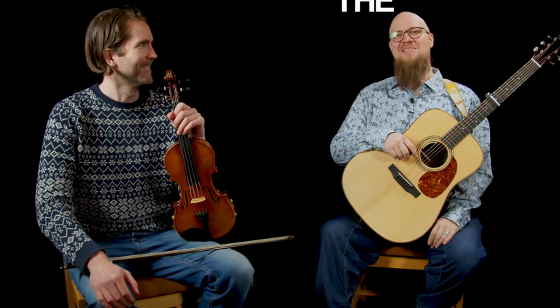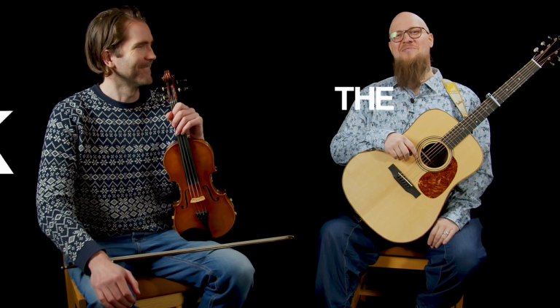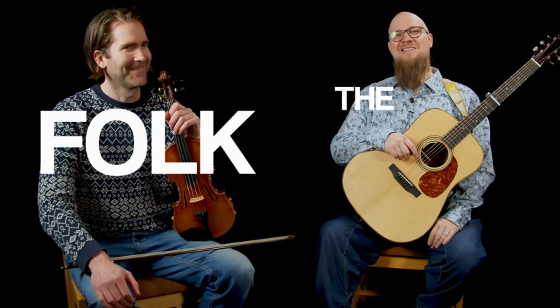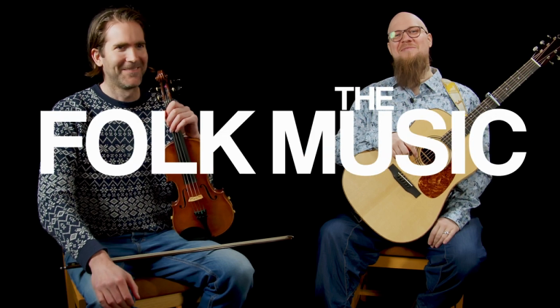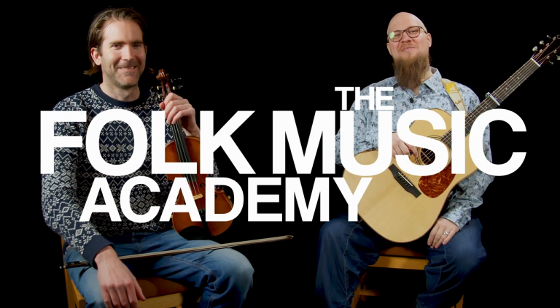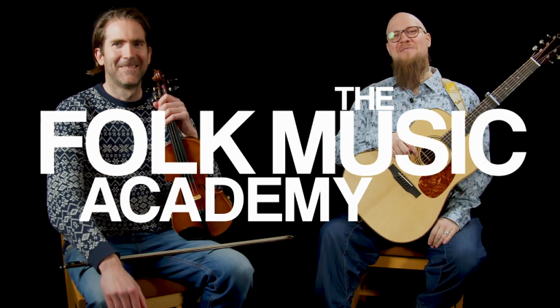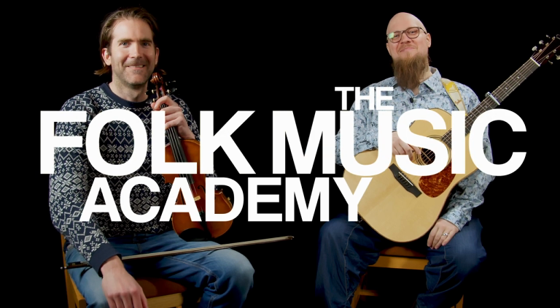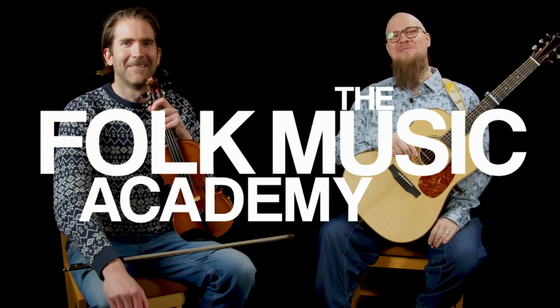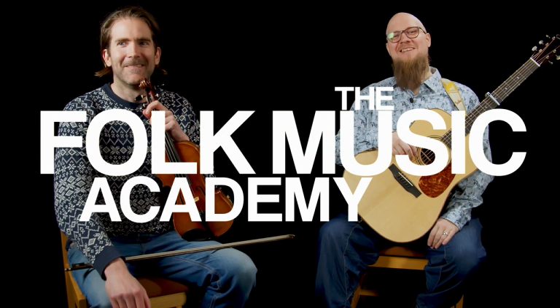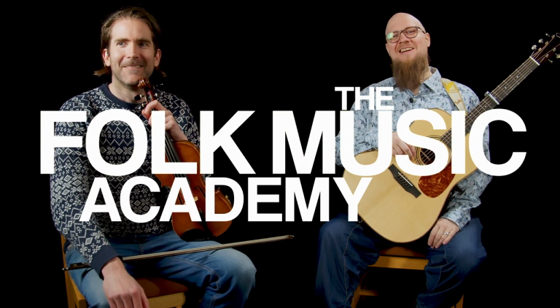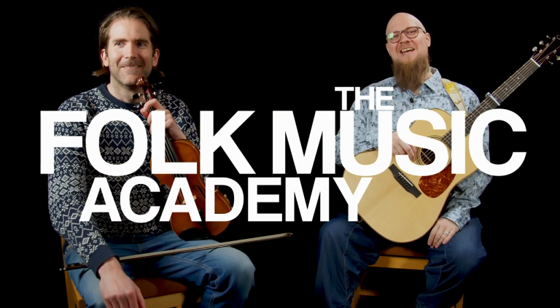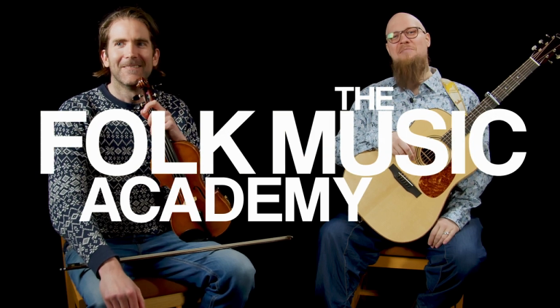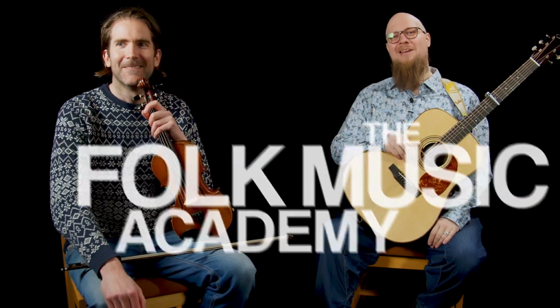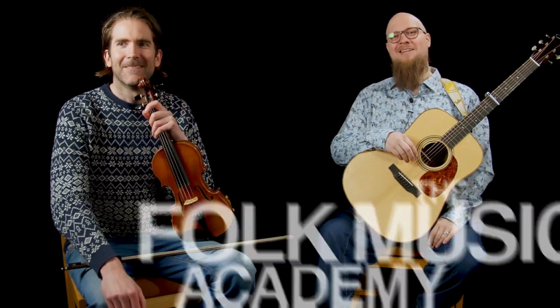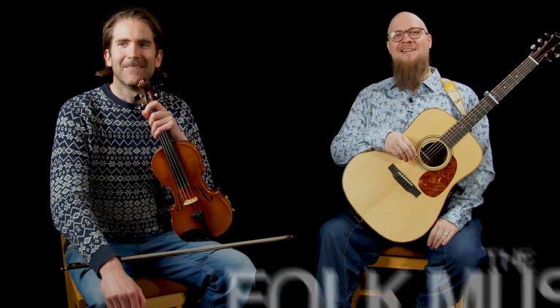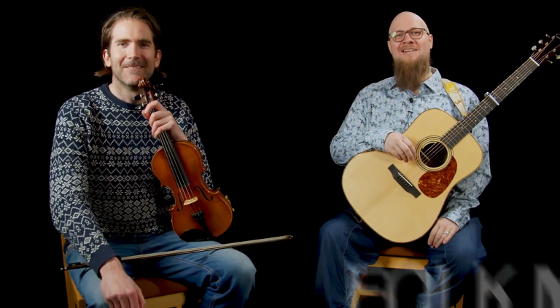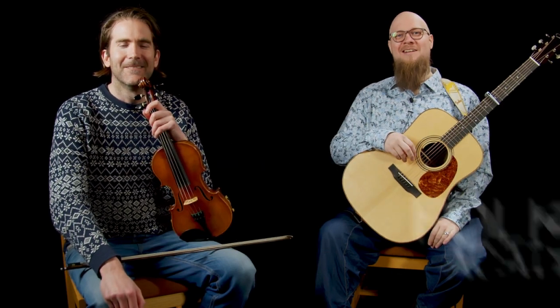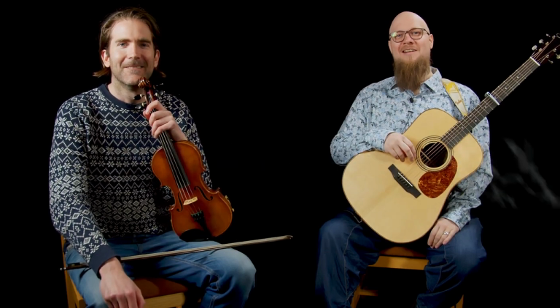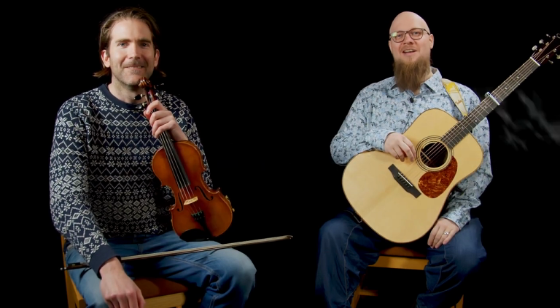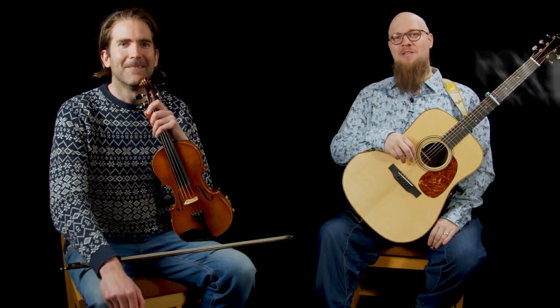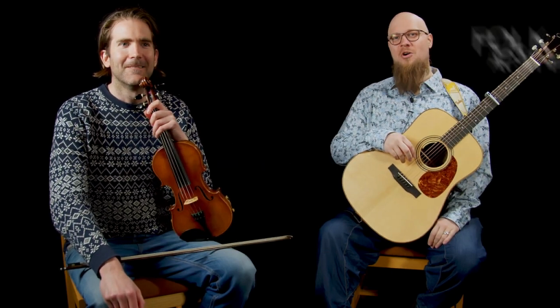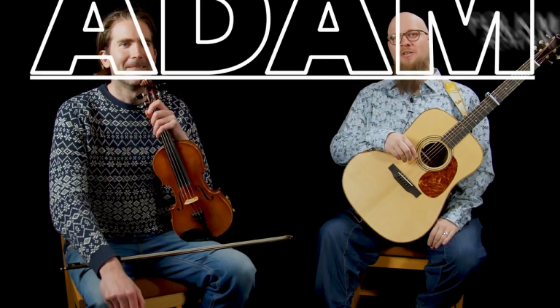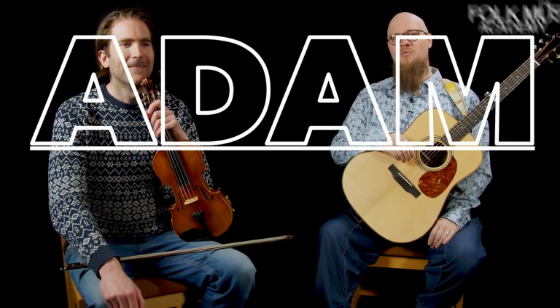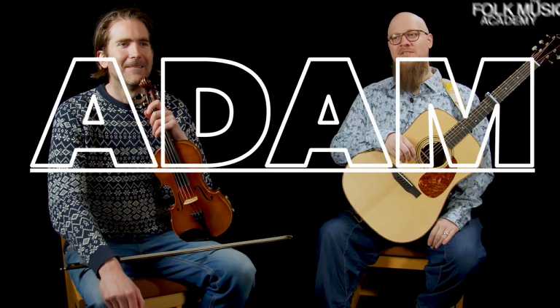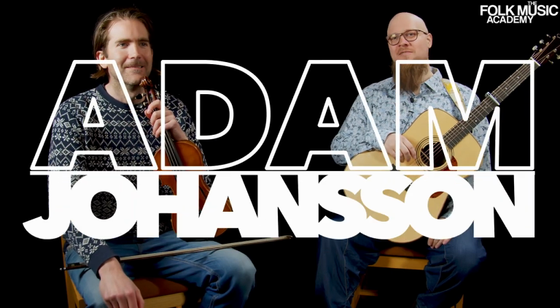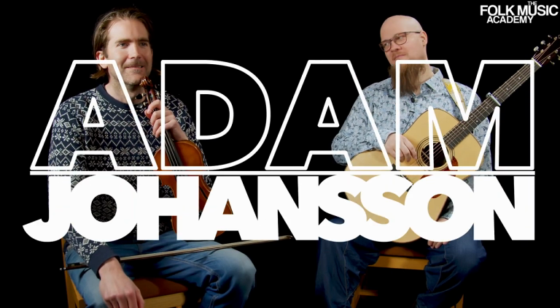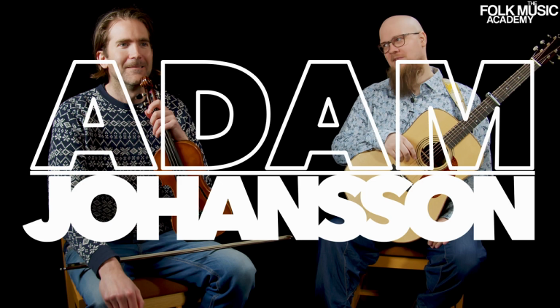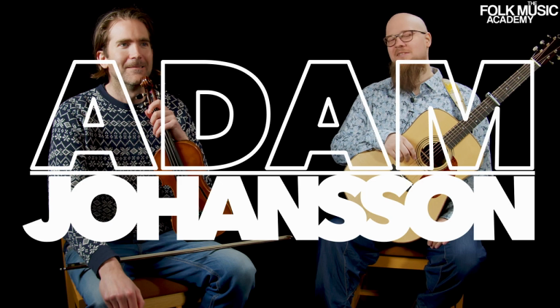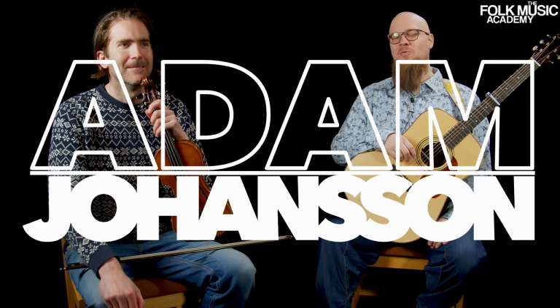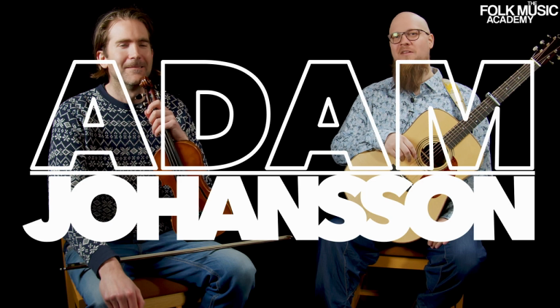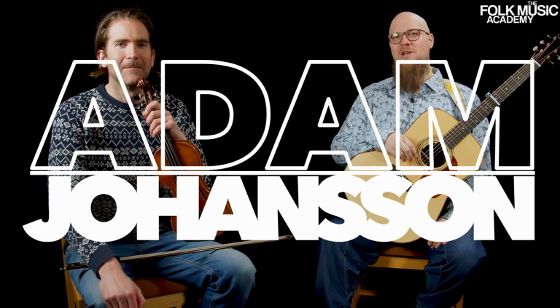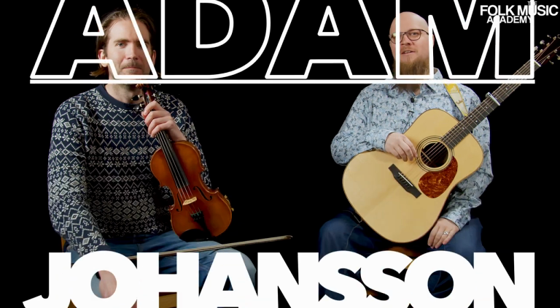Welcome to the Folk Music Academy. I'm Adam Johansson, this is Olav Mjellva.